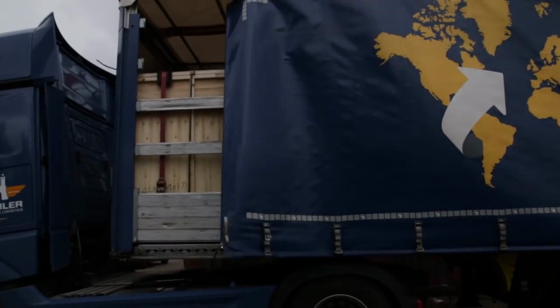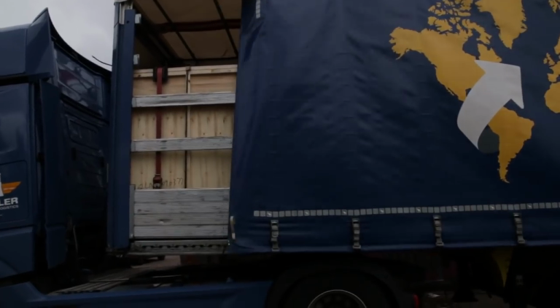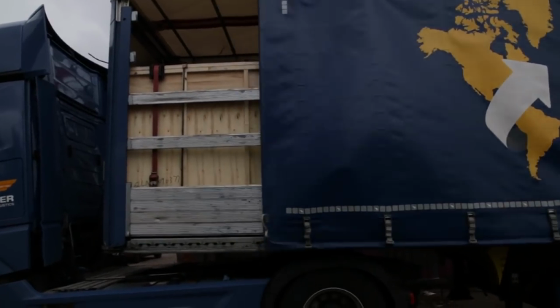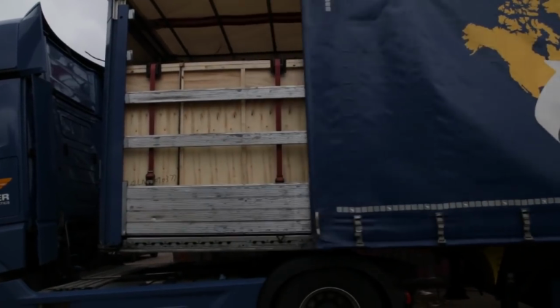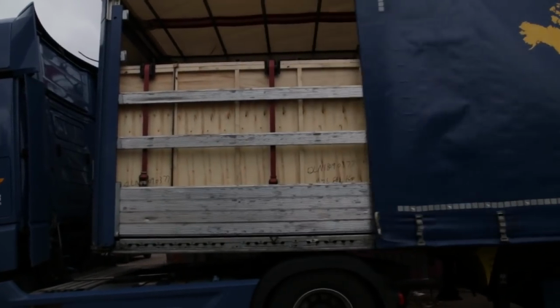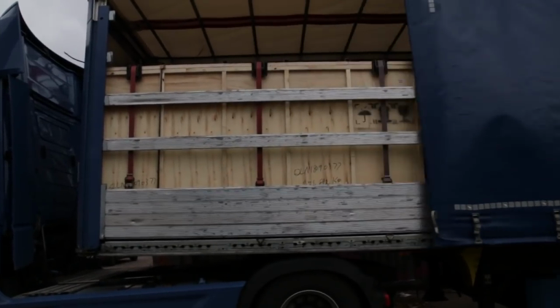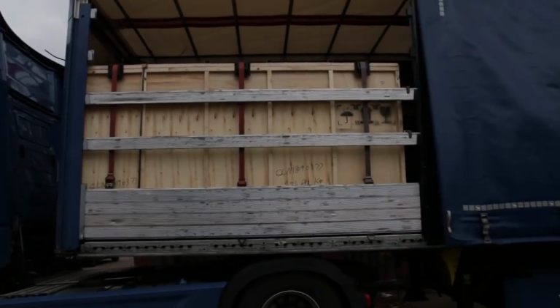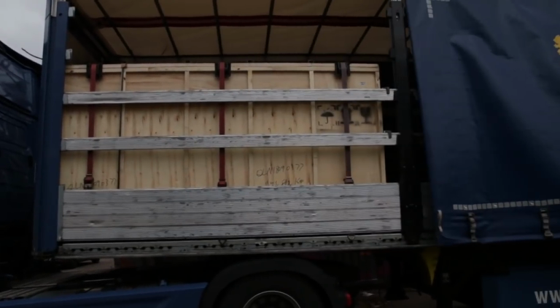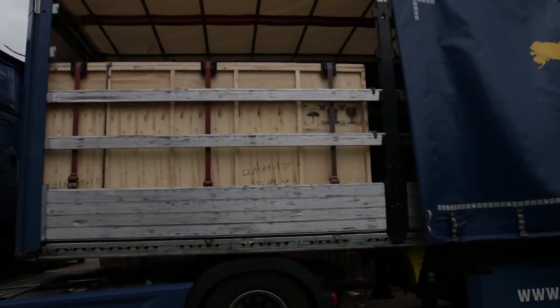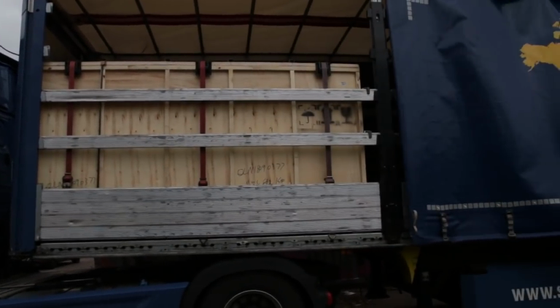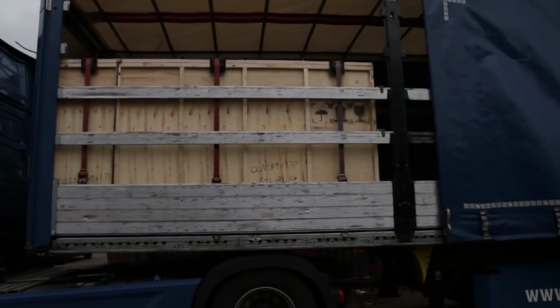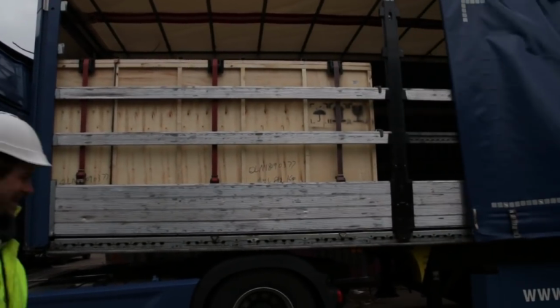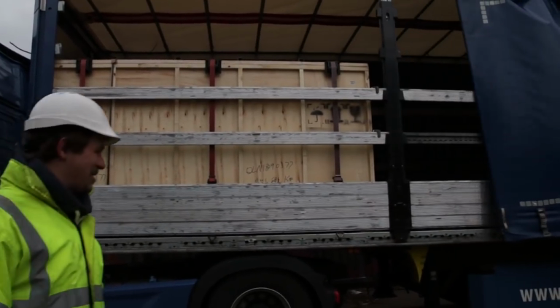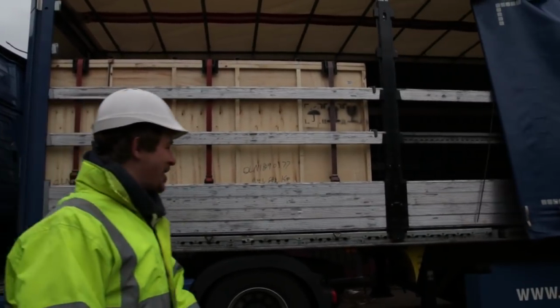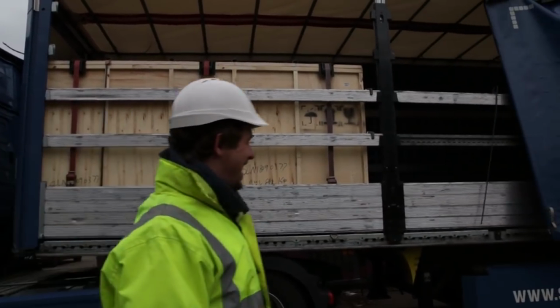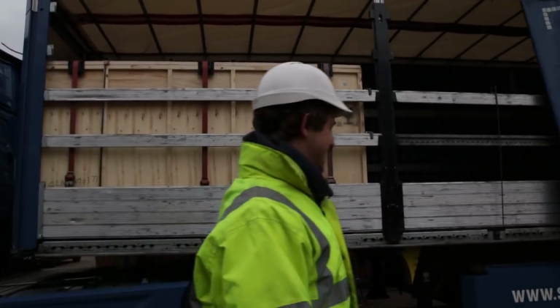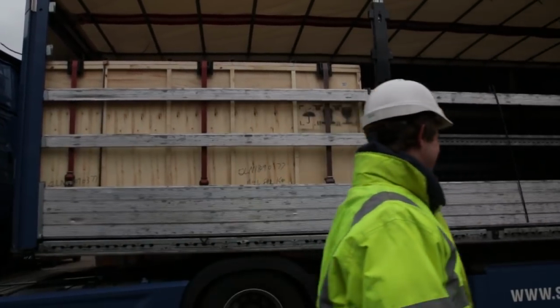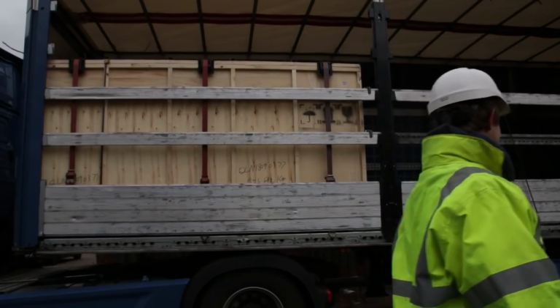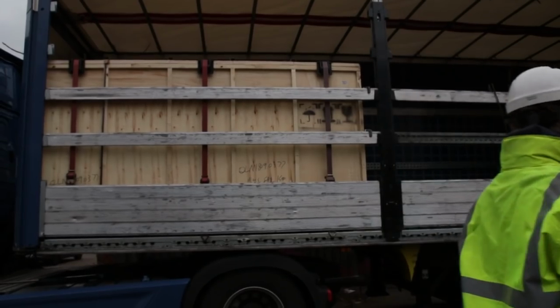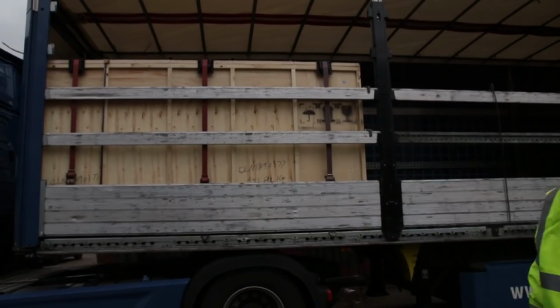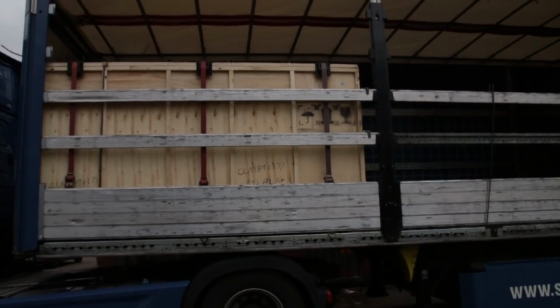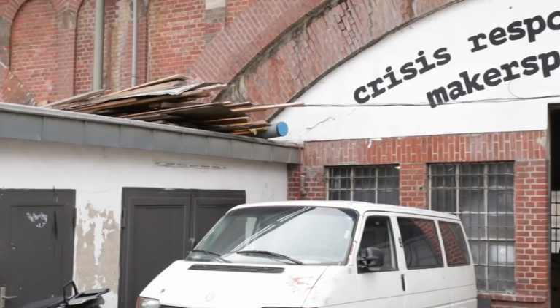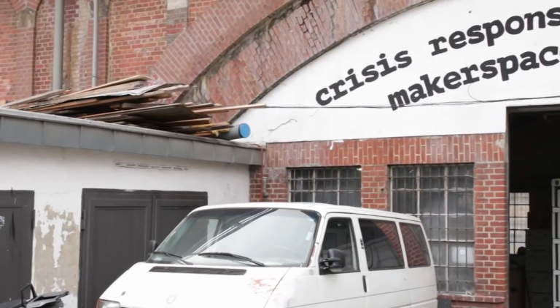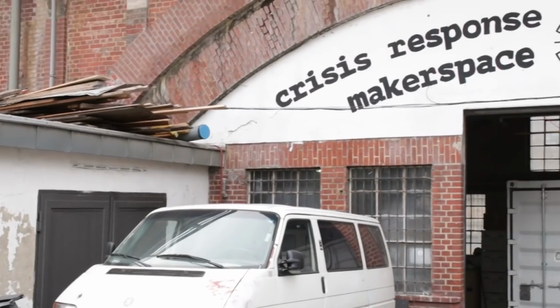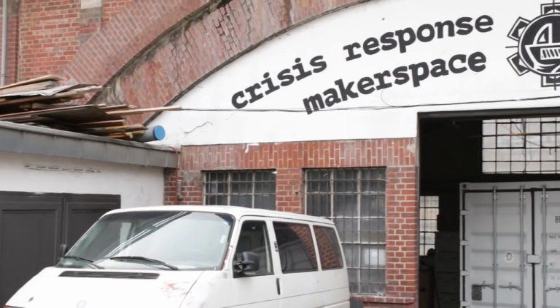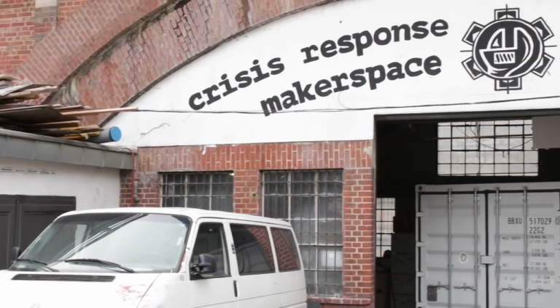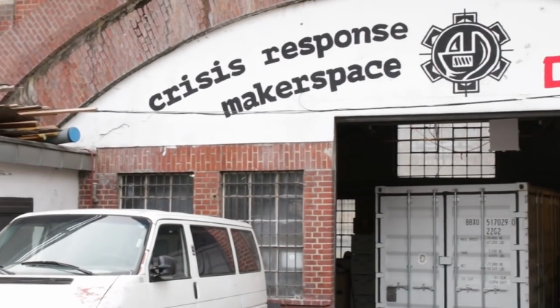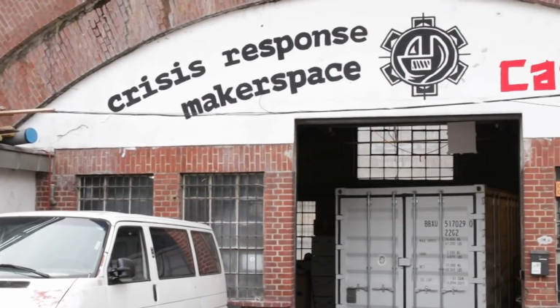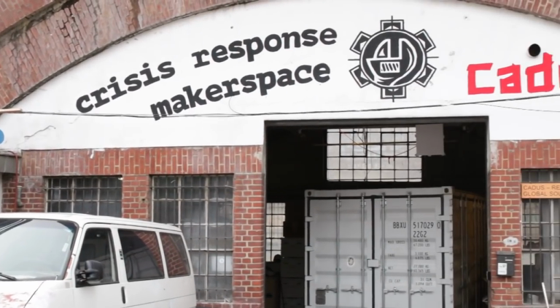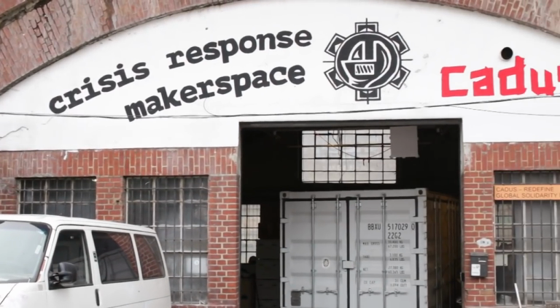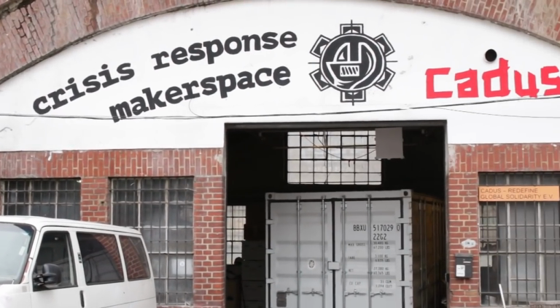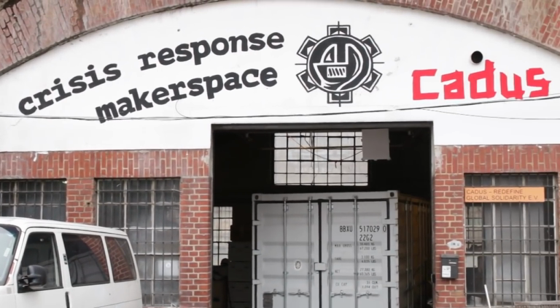So somehow, this is some kind of unboxing video, but for a very large box. Right now, we are in front of the Cardos Makerspace.